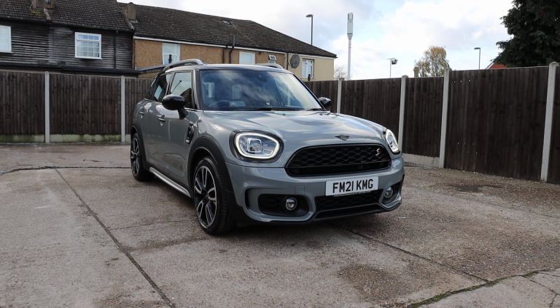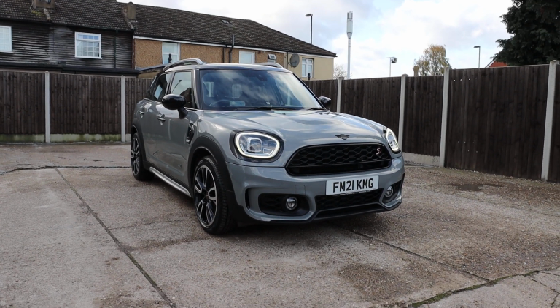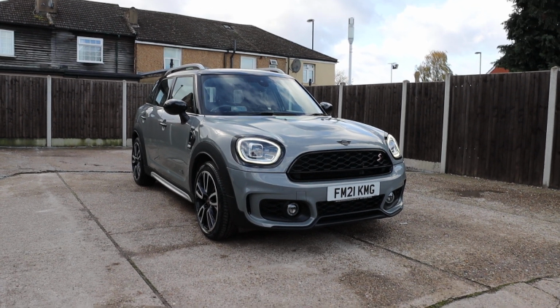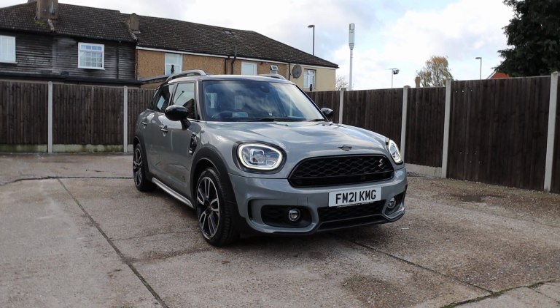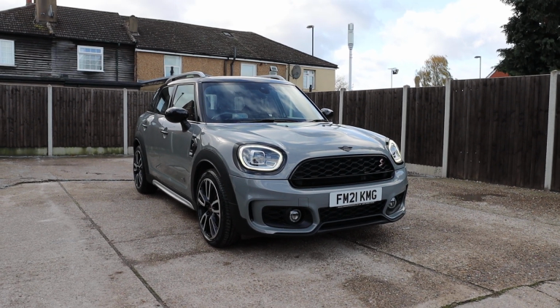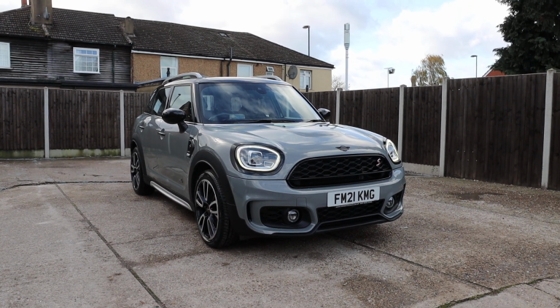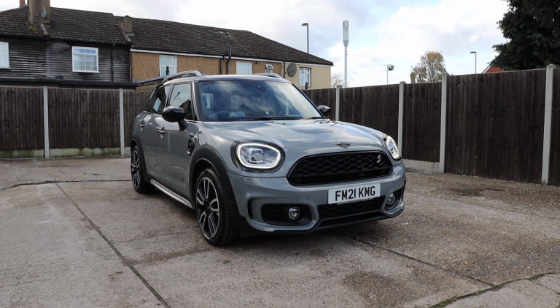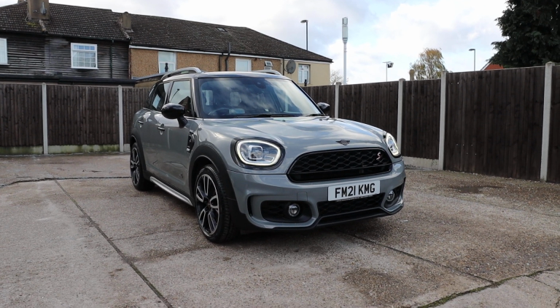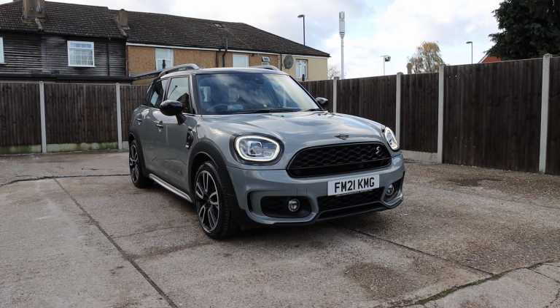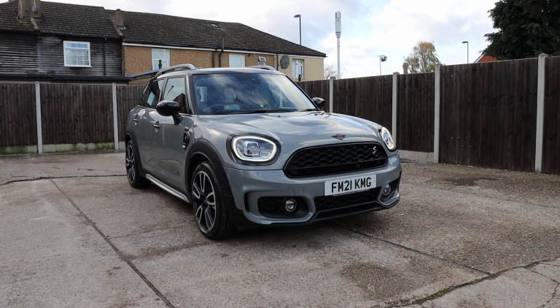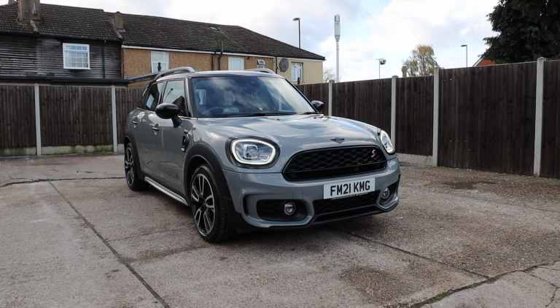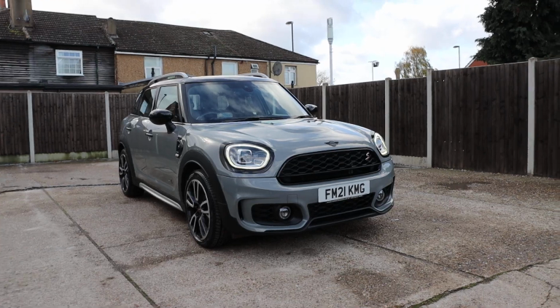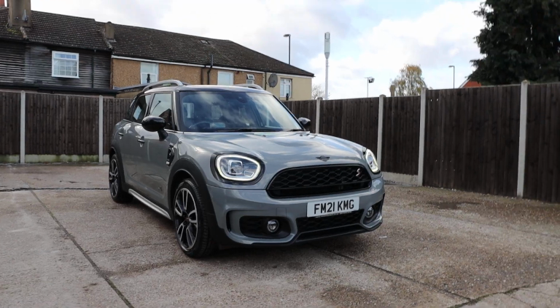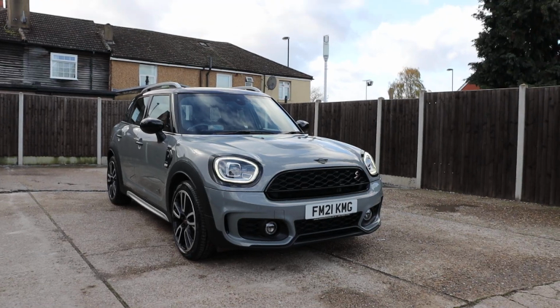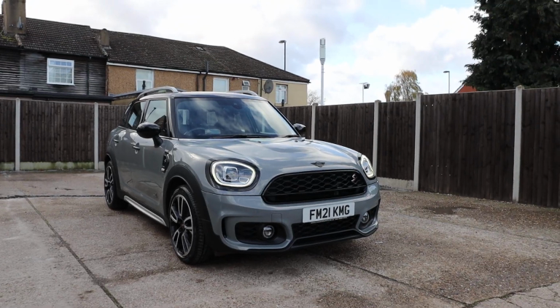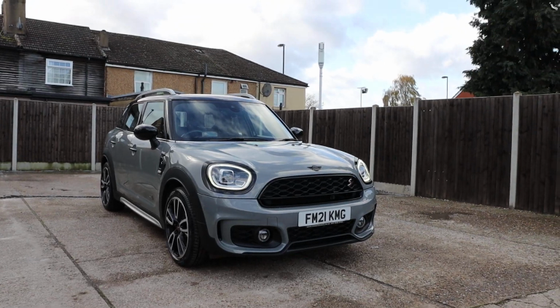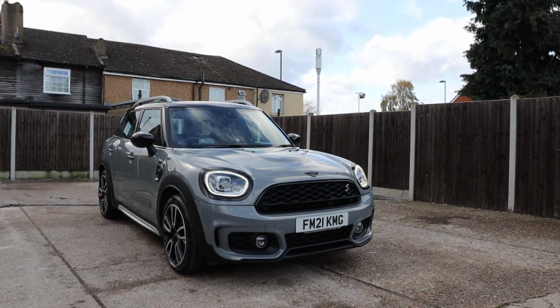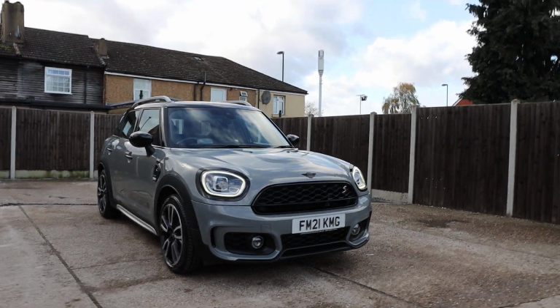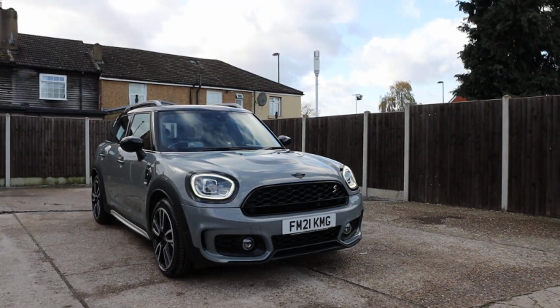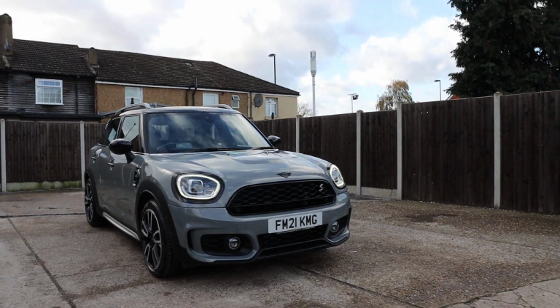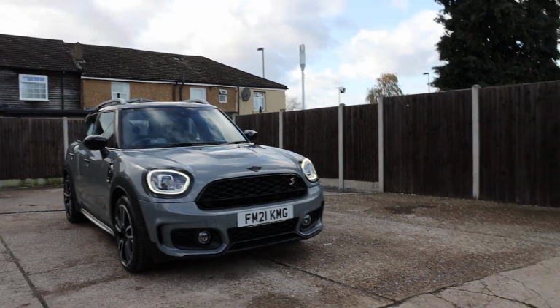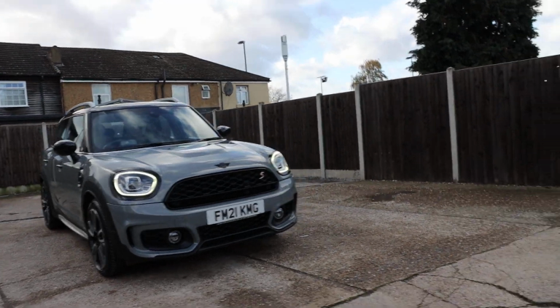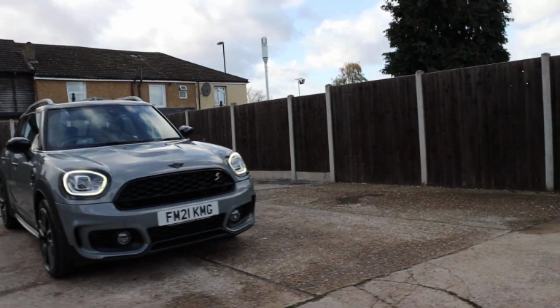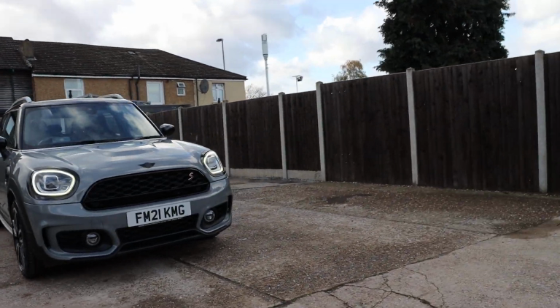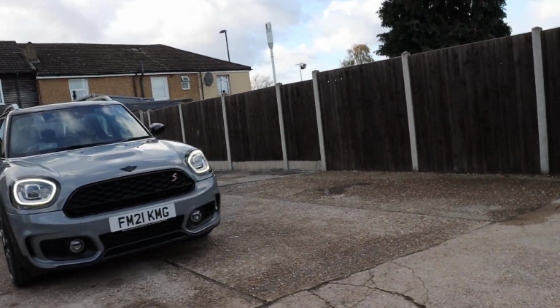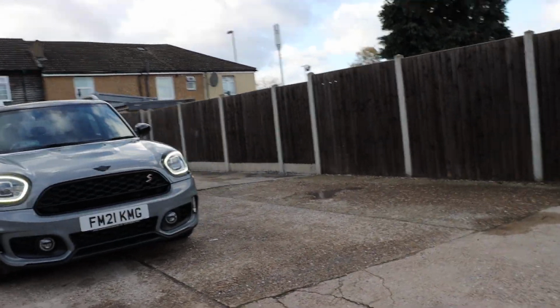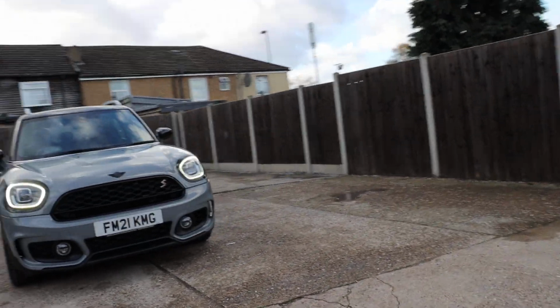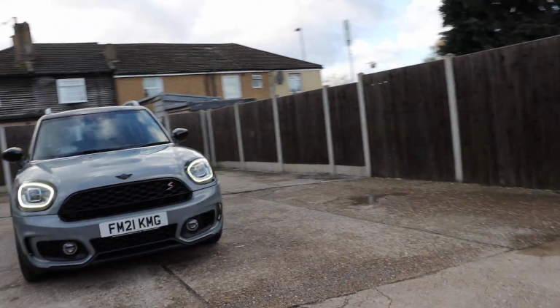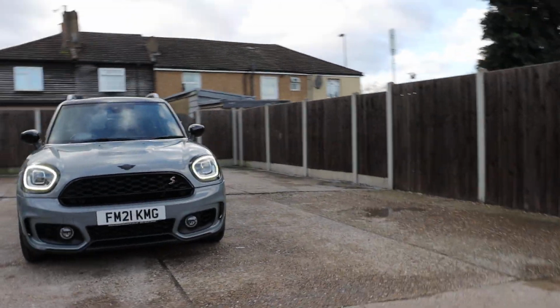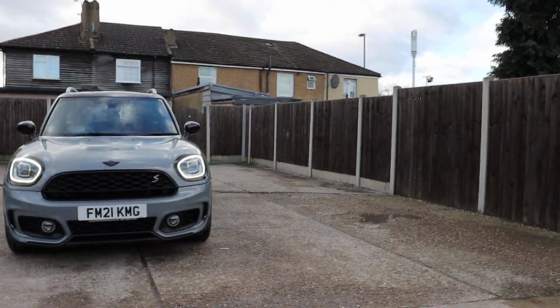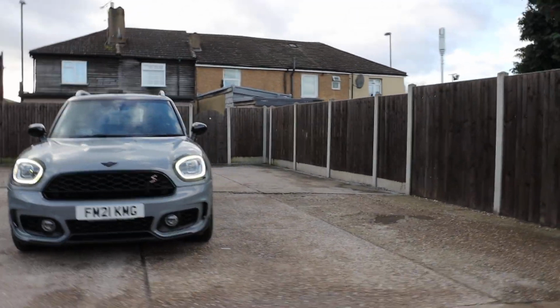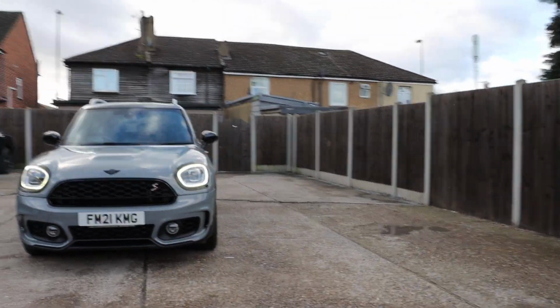For sale at McCarthy Cars: Mini Cooper John Works, Mini Cooper S.